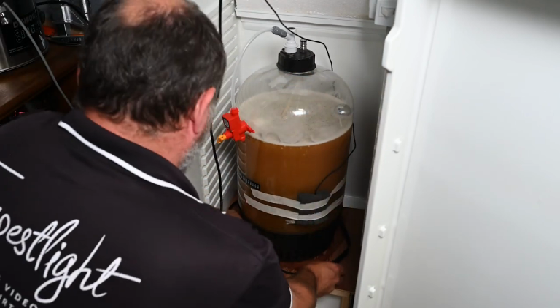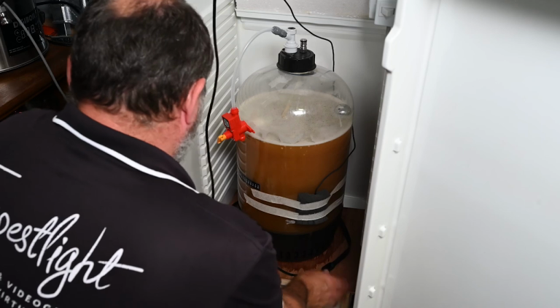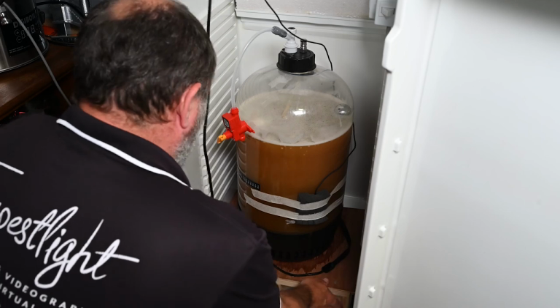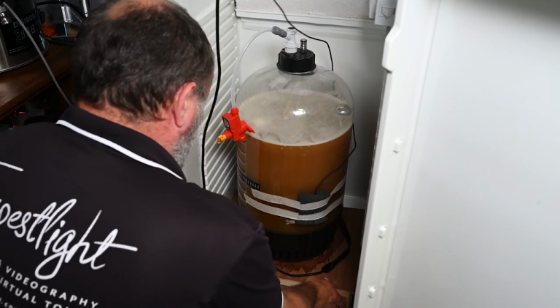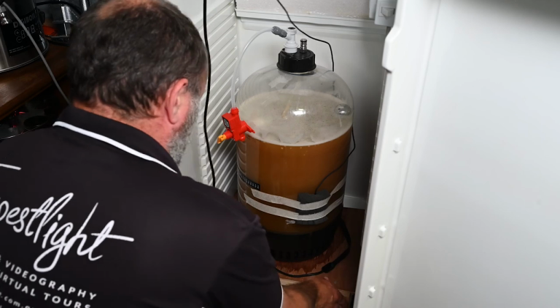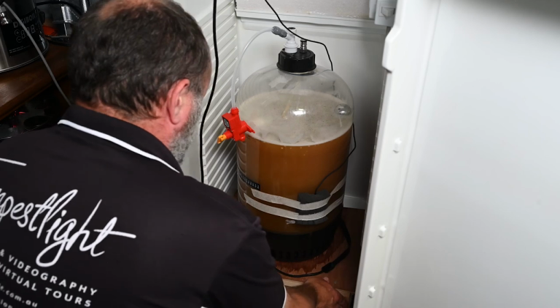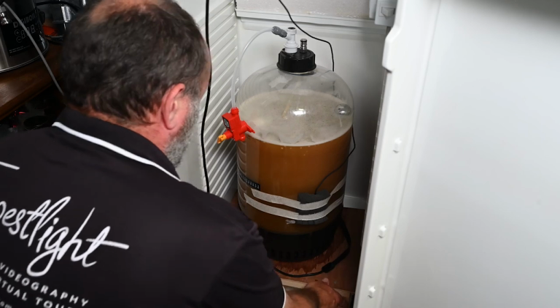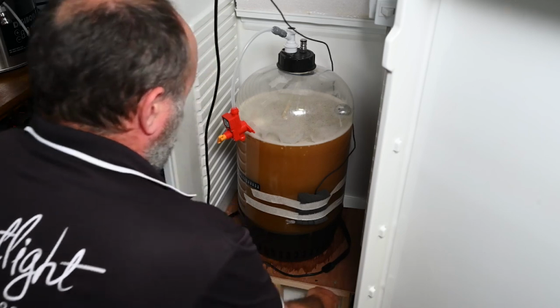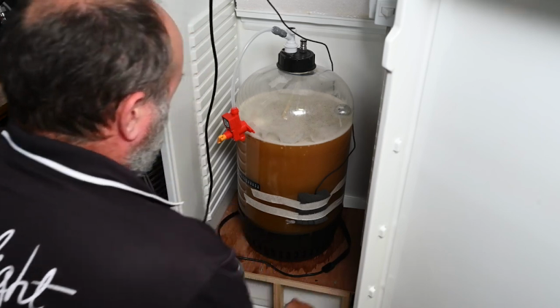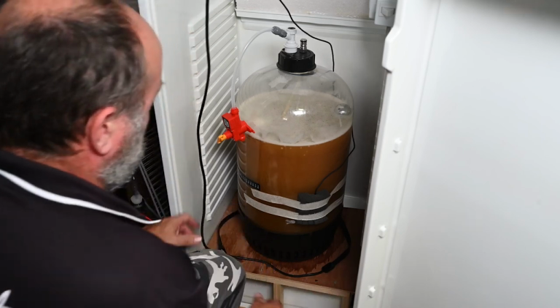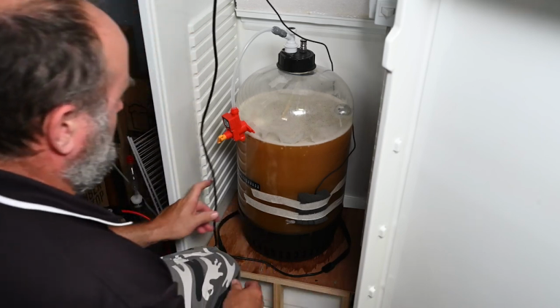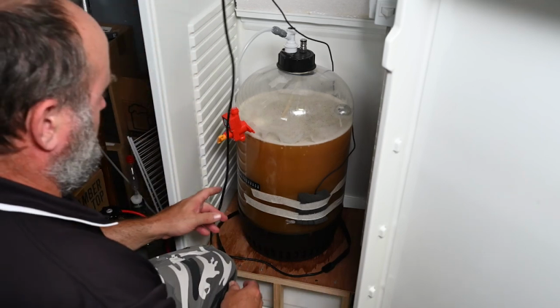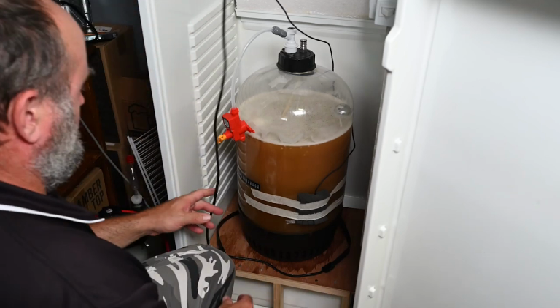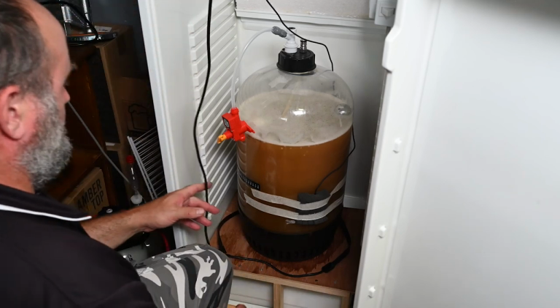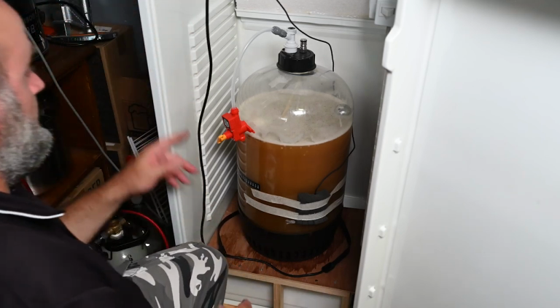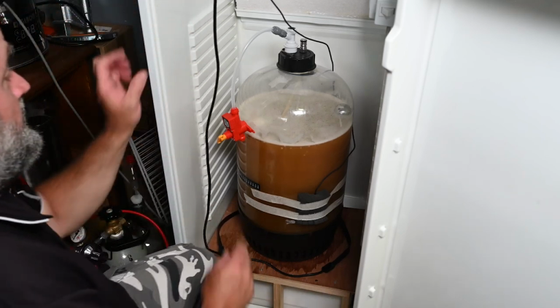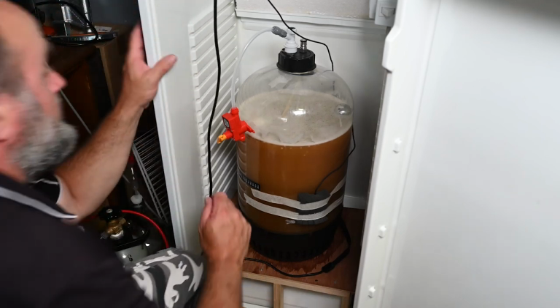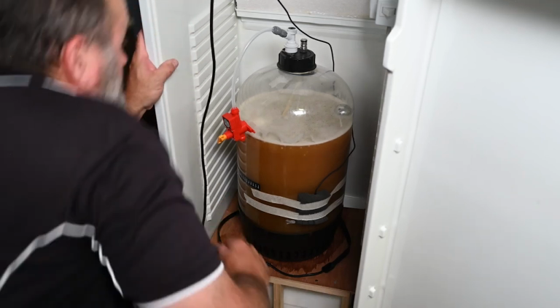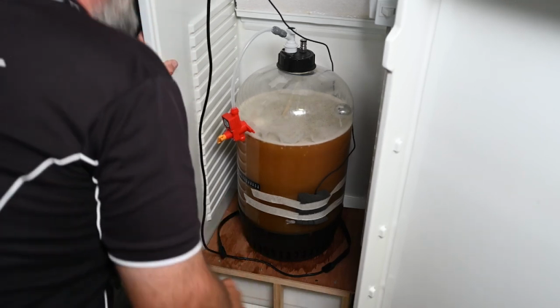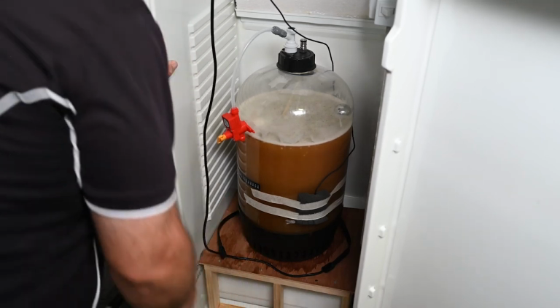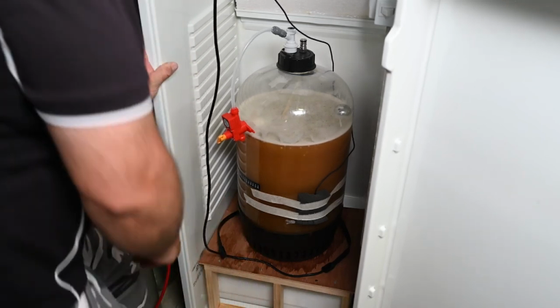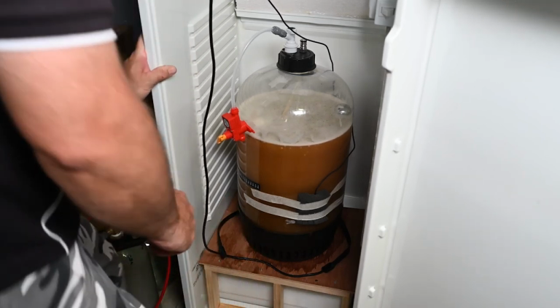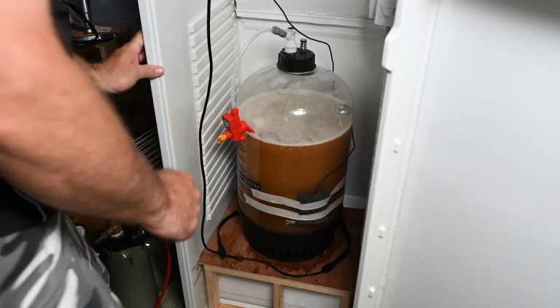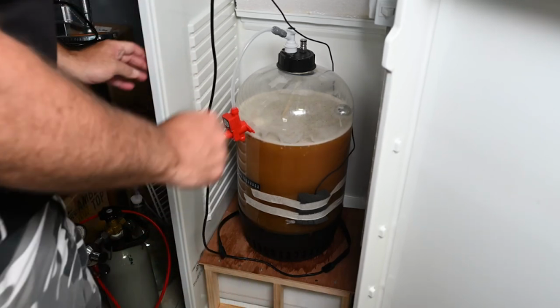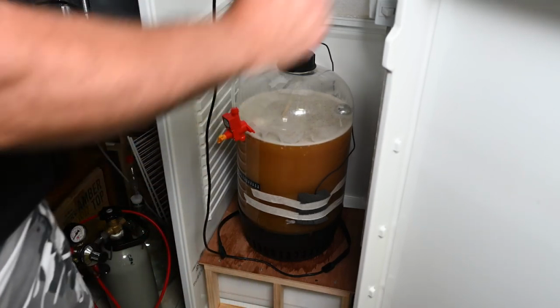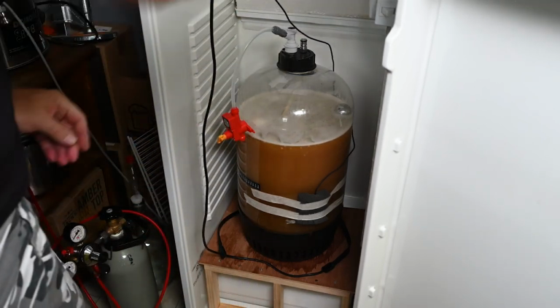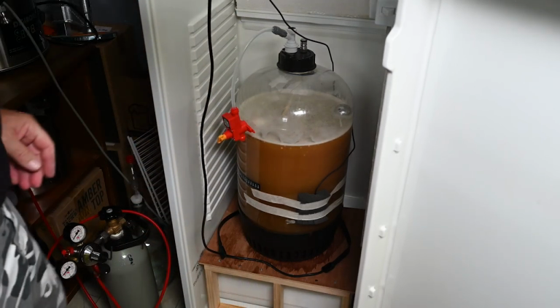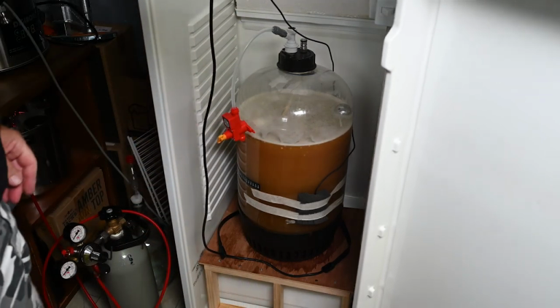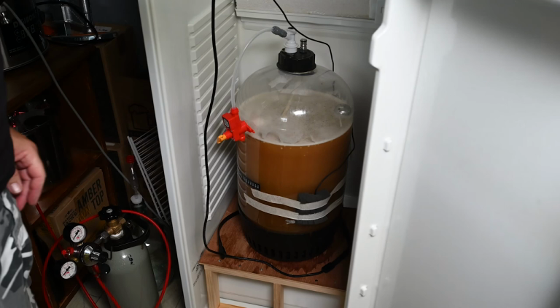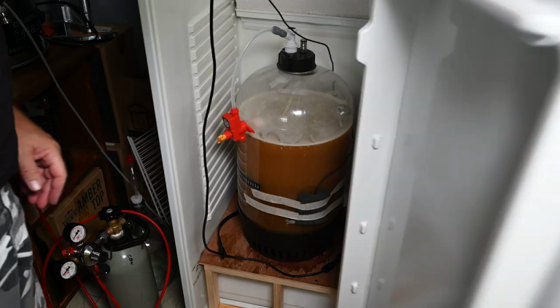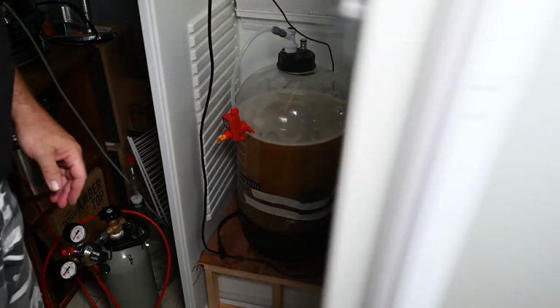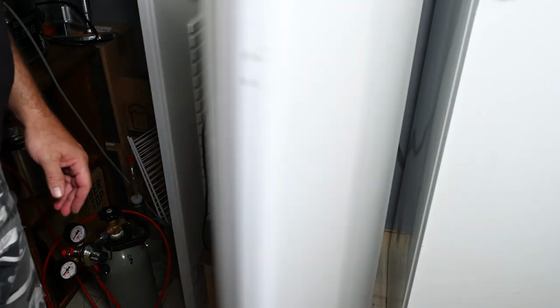Thanks for watching me brew this extract beer today. Hopefully it turns out well and I'll see you soon for a tasting.